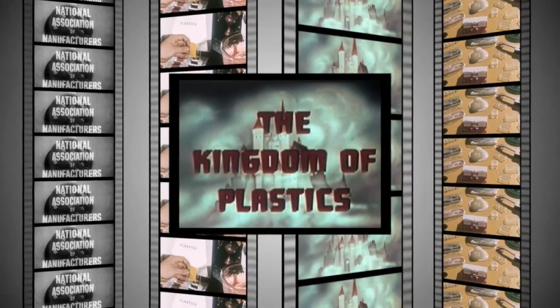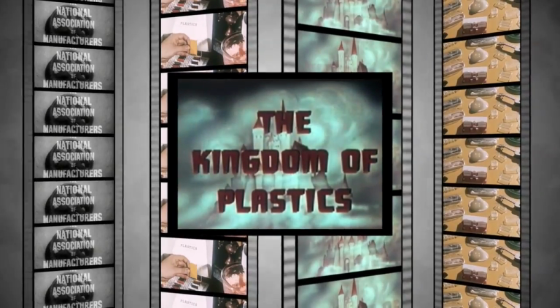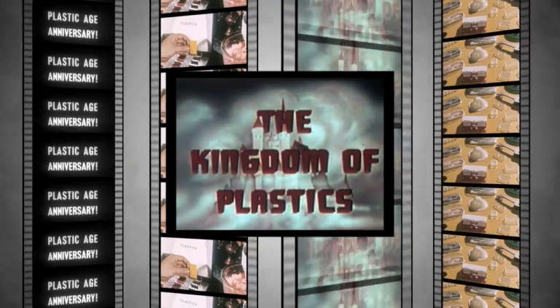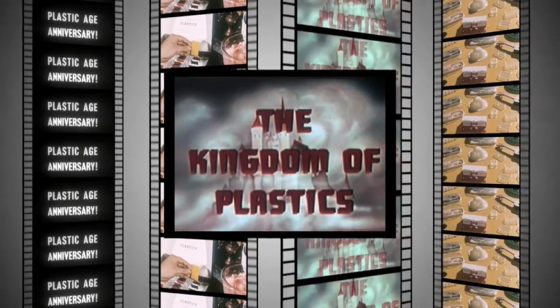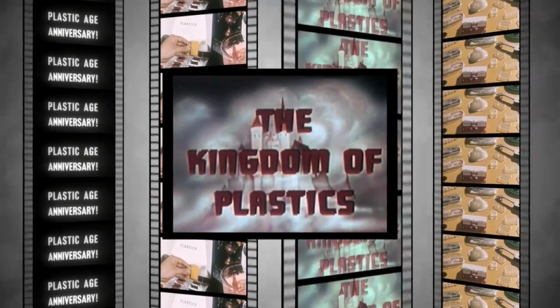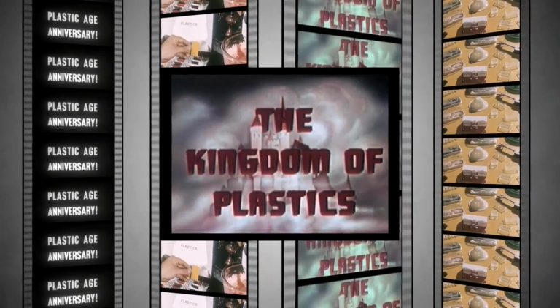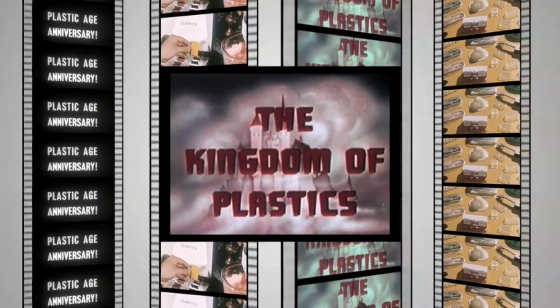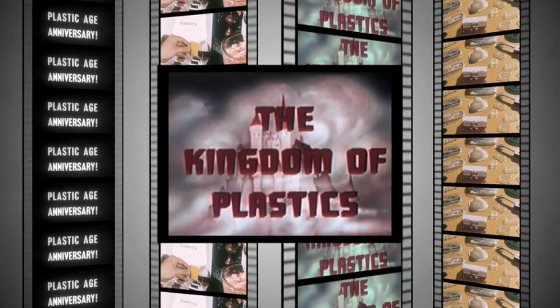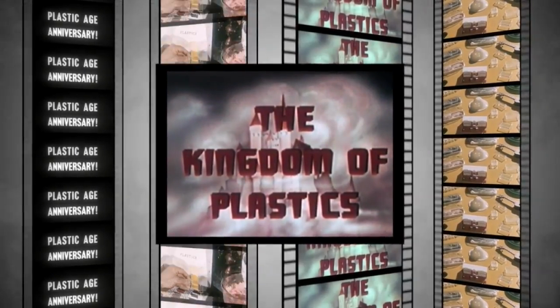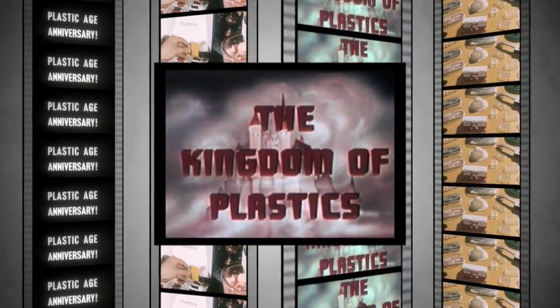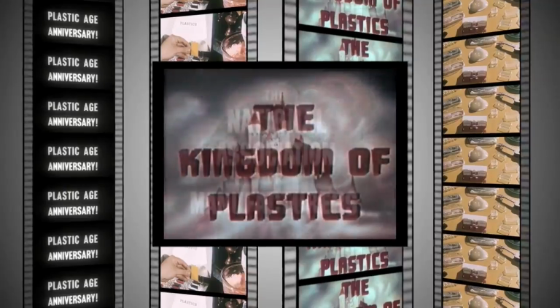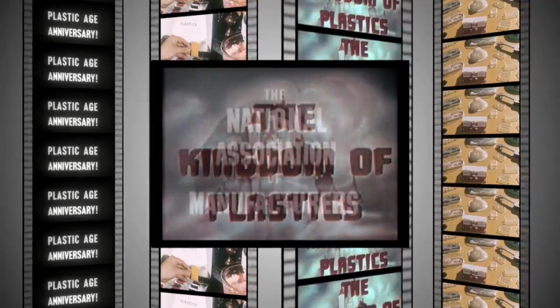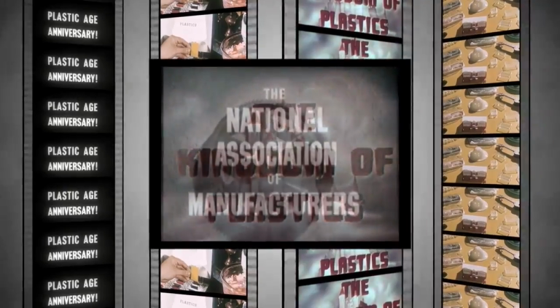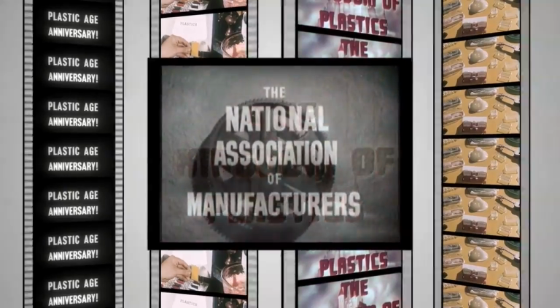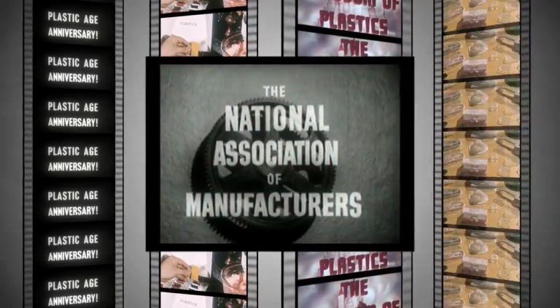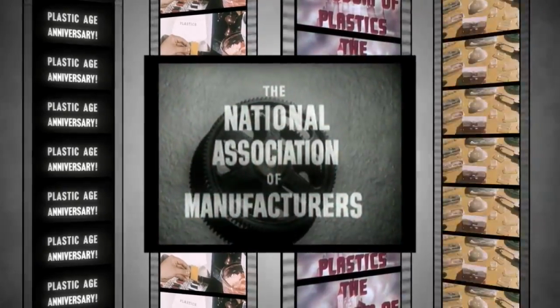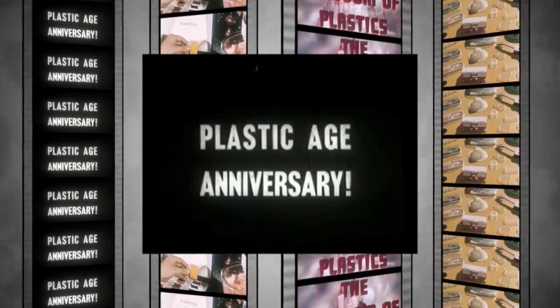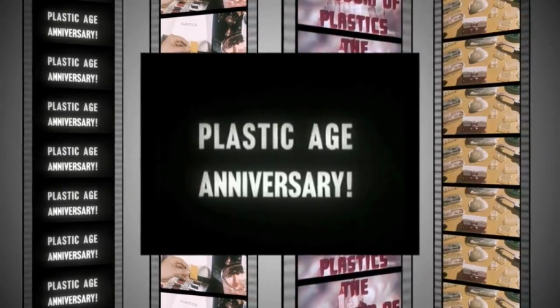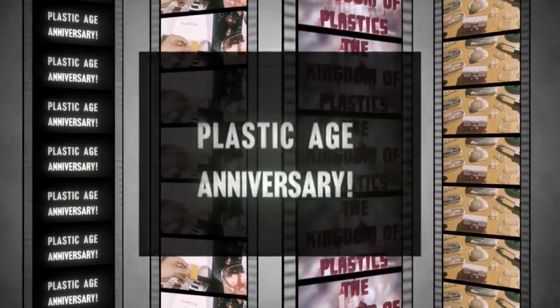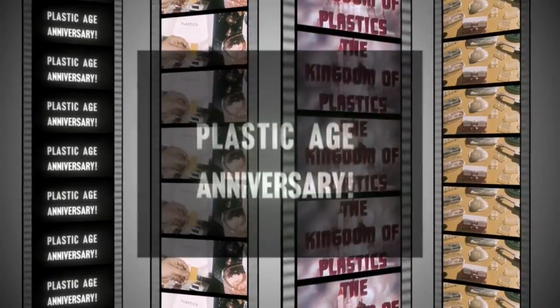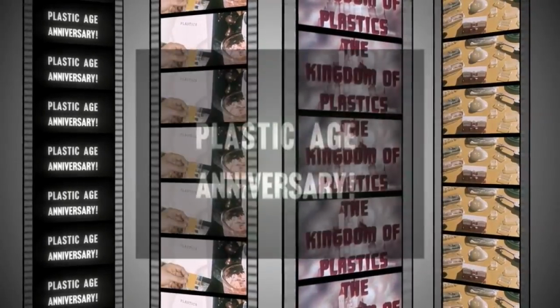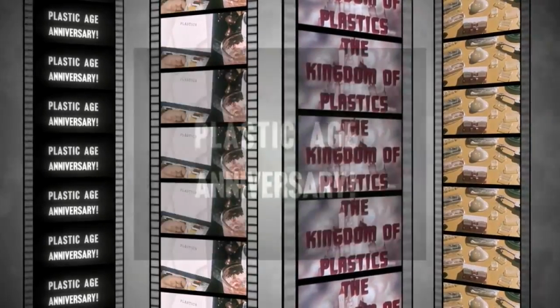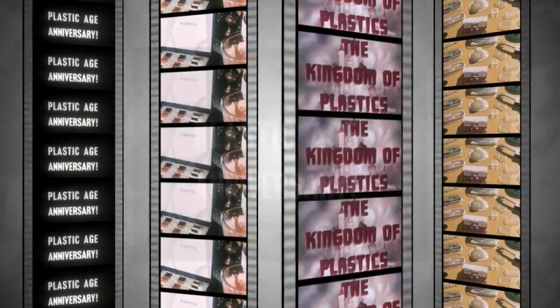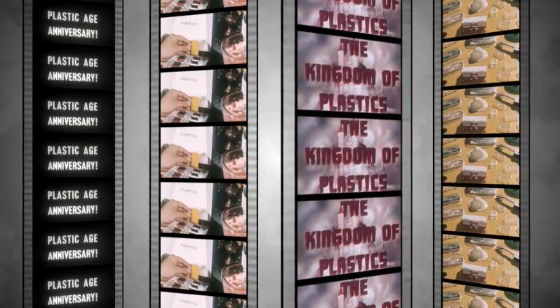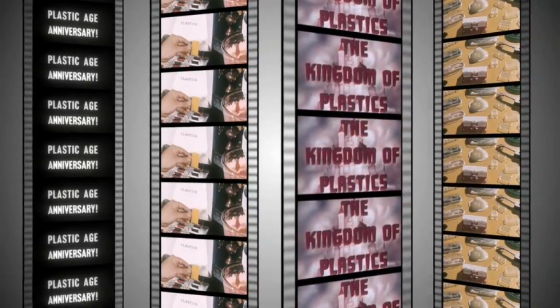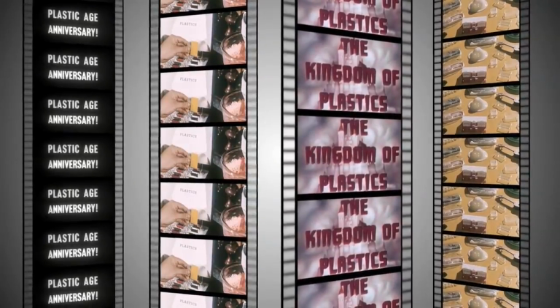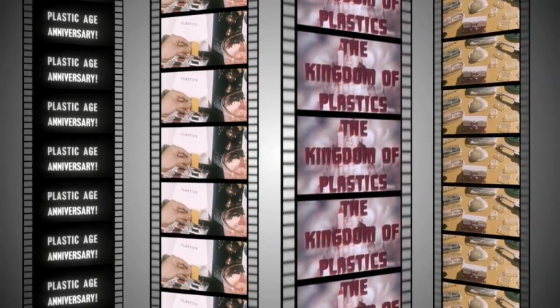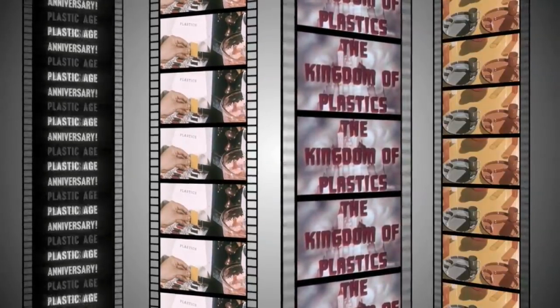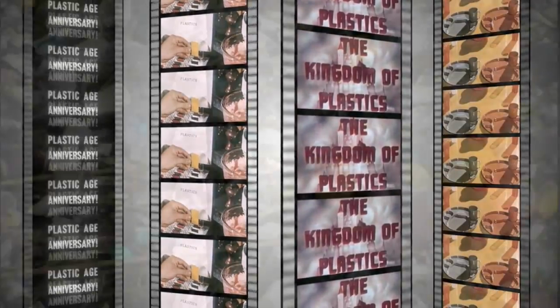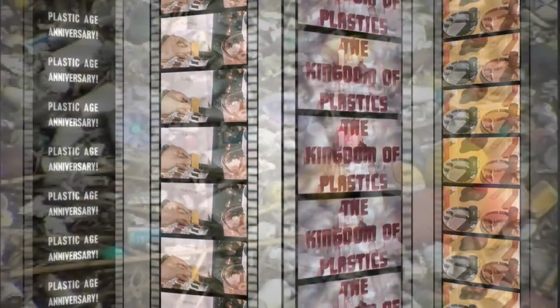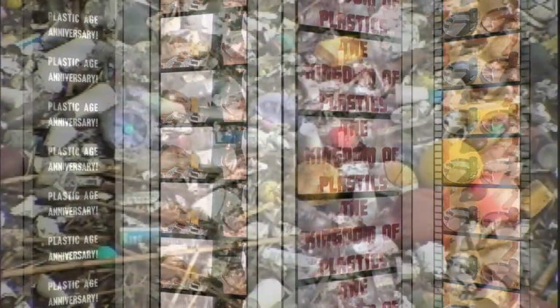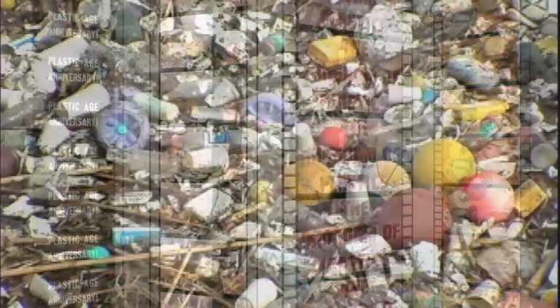Plastics may have been the solution in the early 60s, but it's the problem now, especially in our oceans.